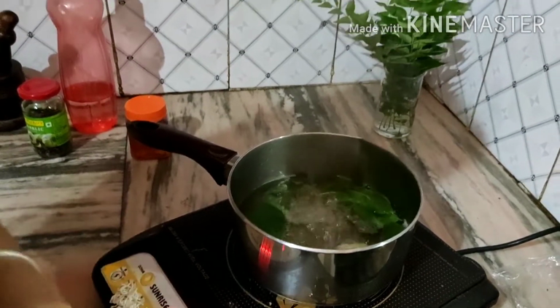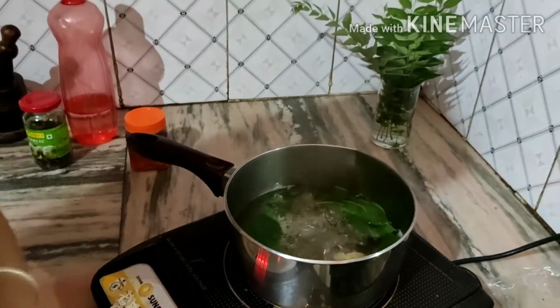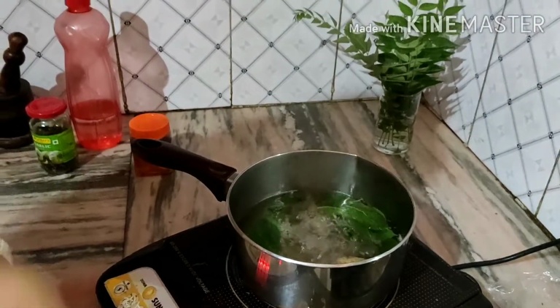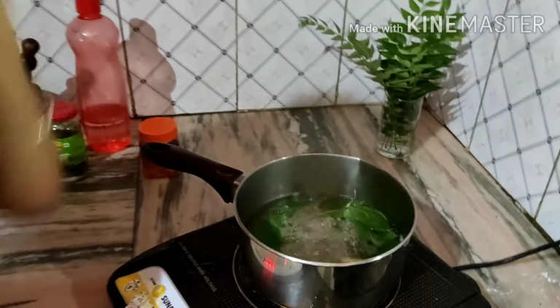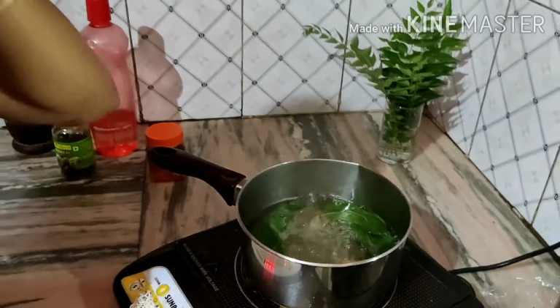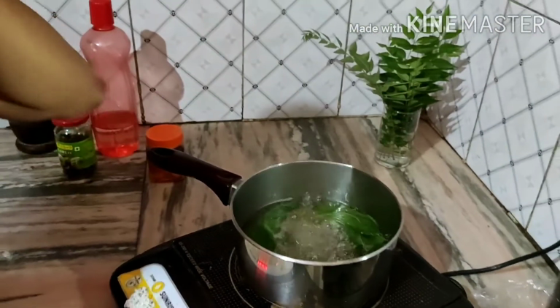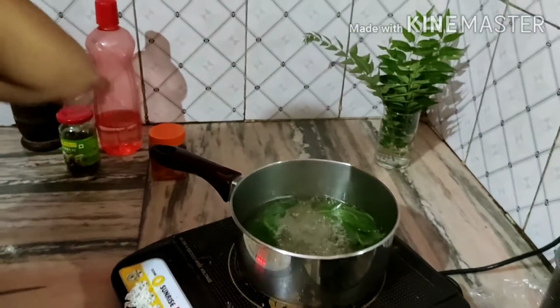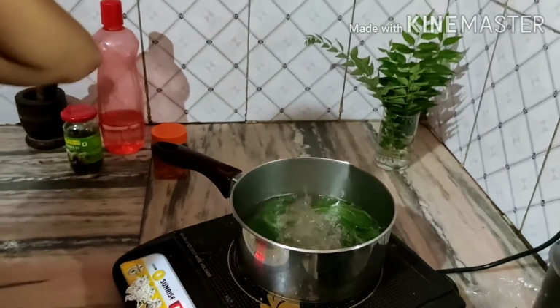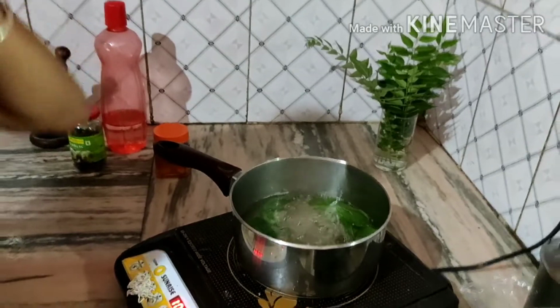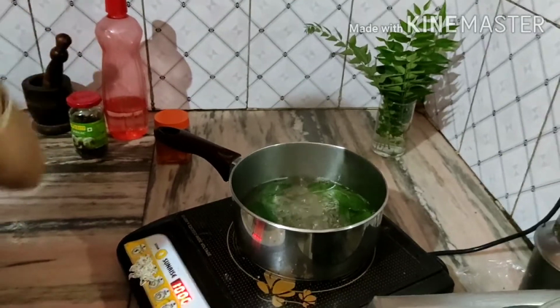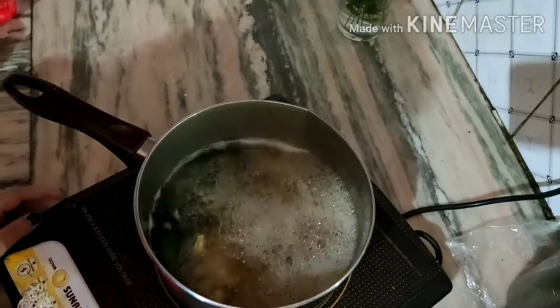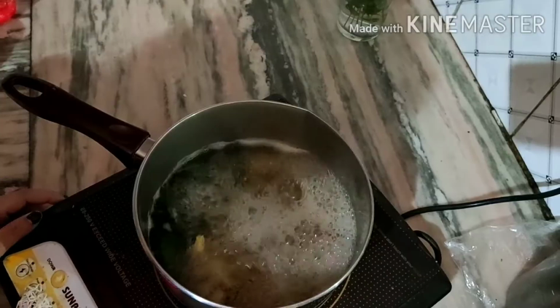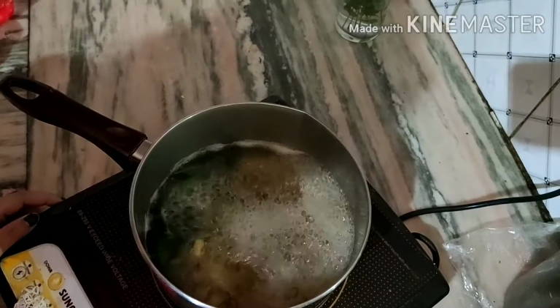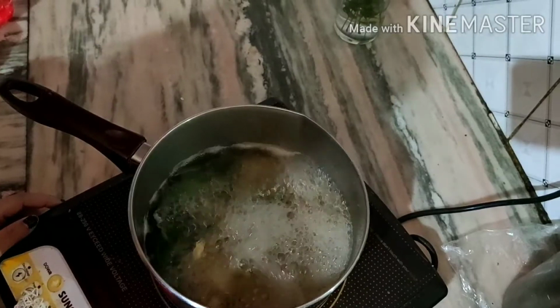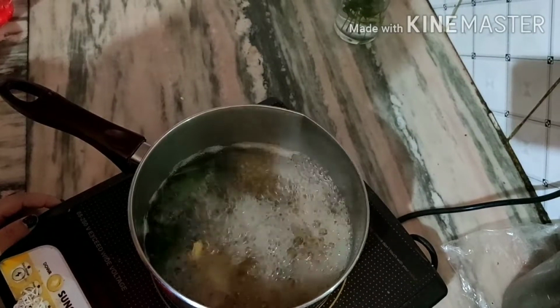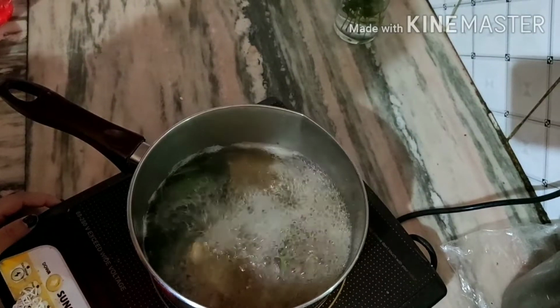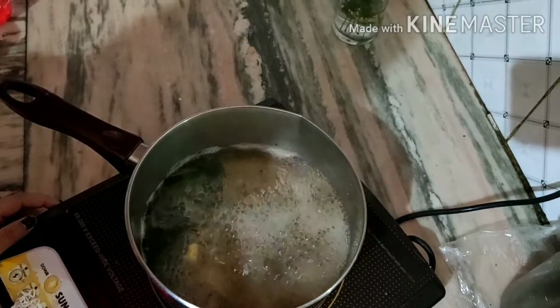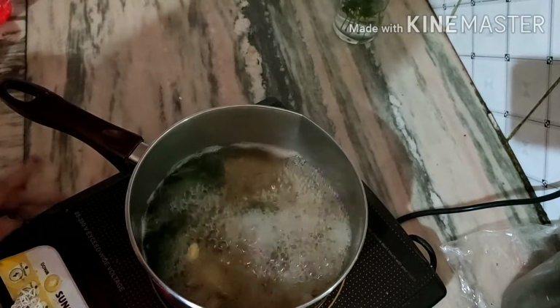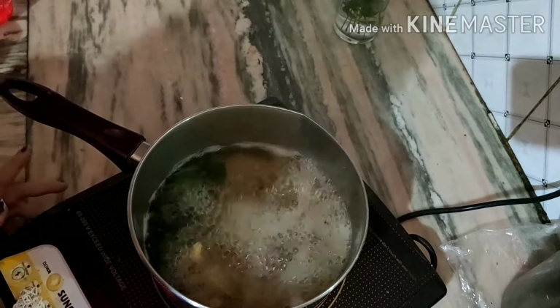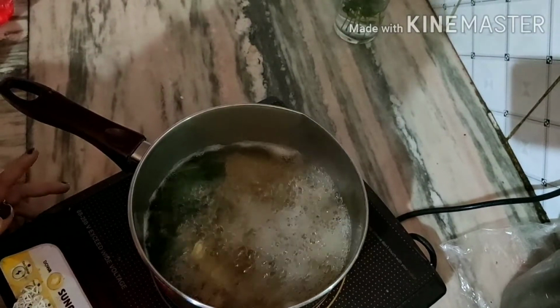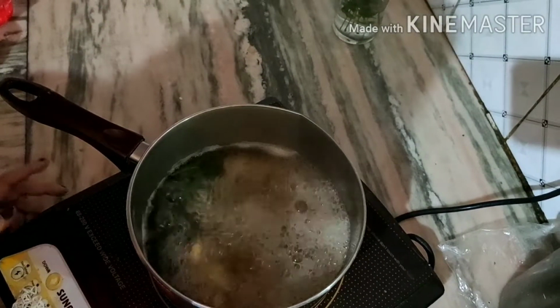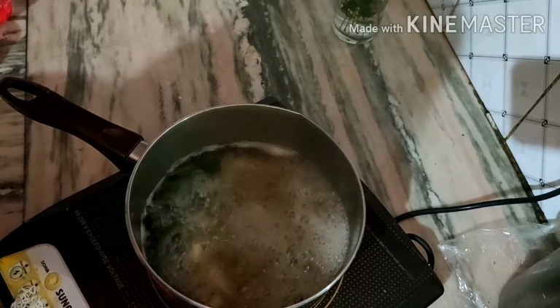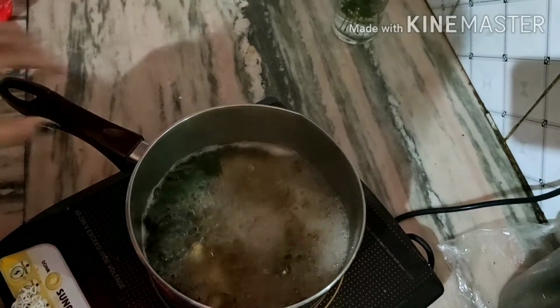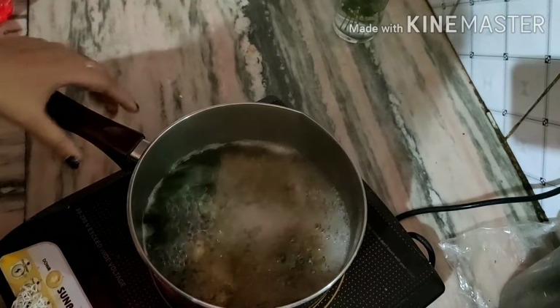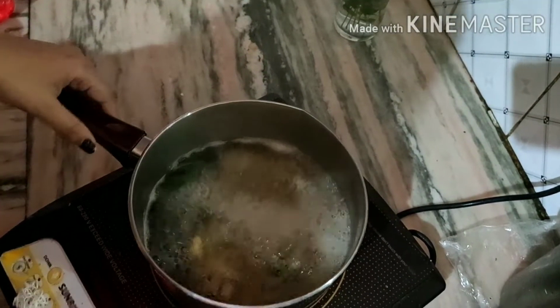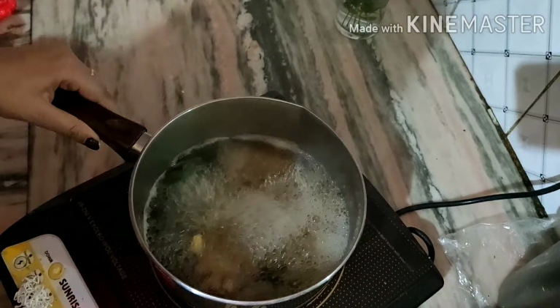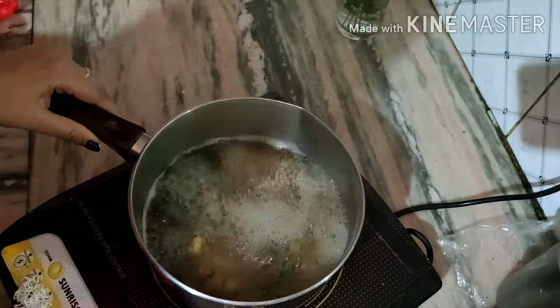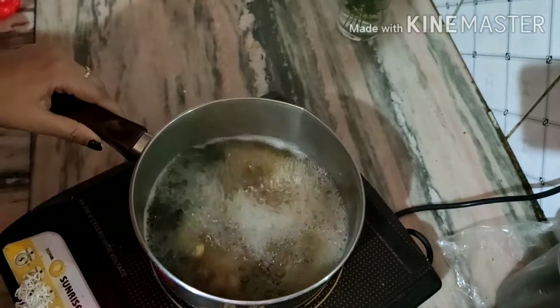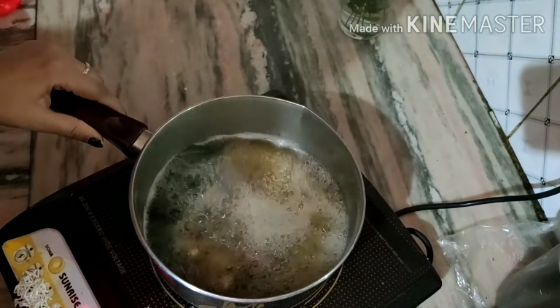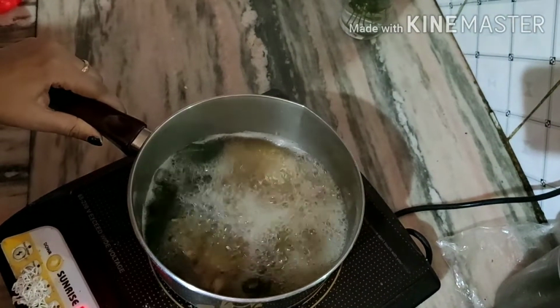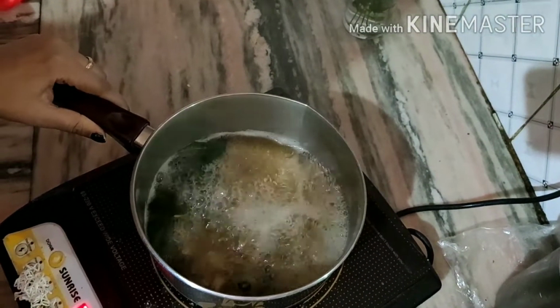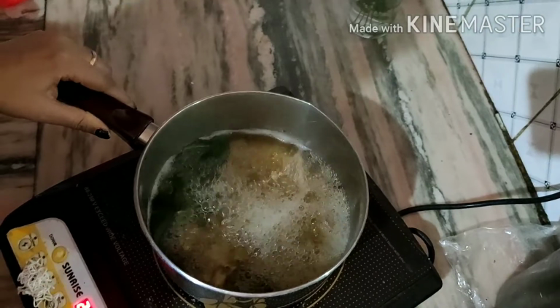The texture will improve and the color will change as it boils.